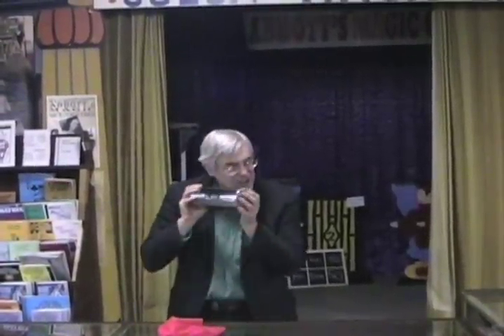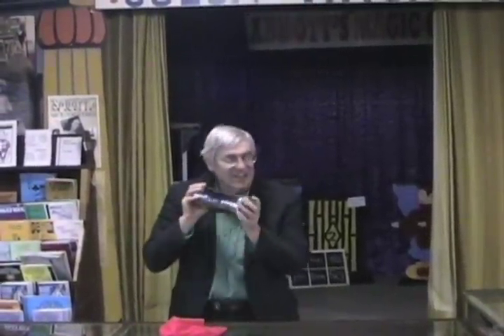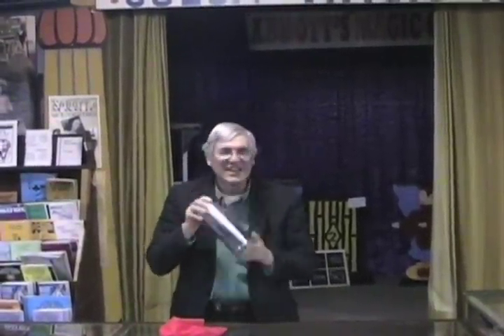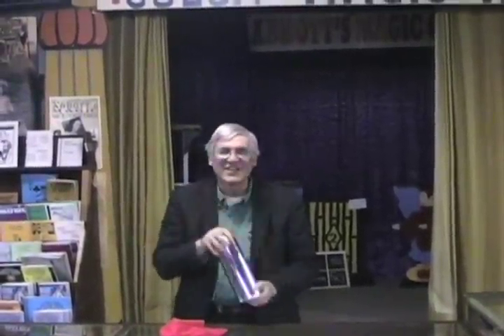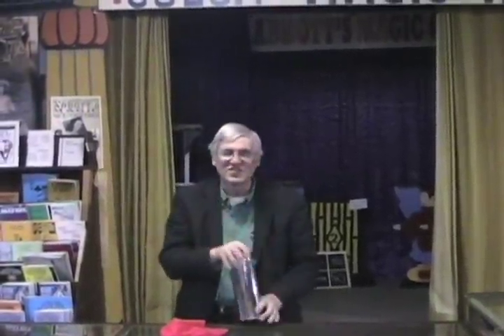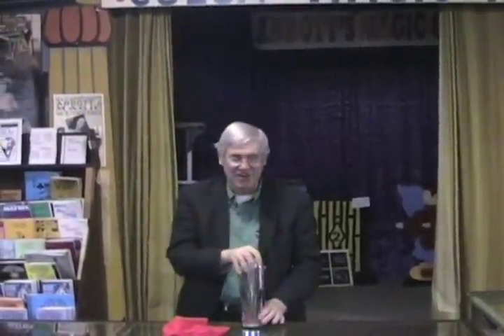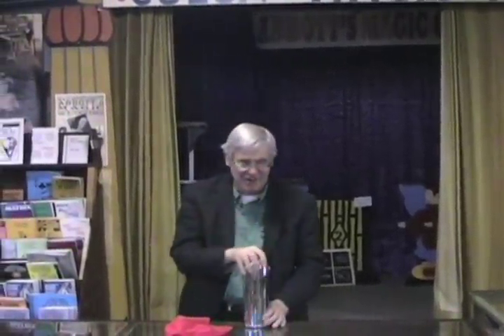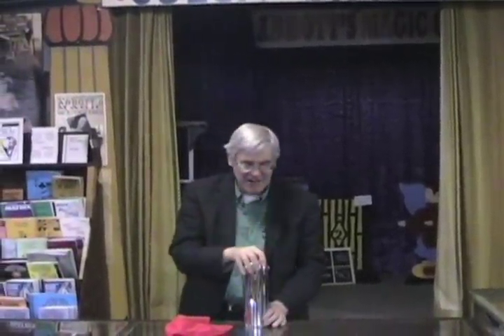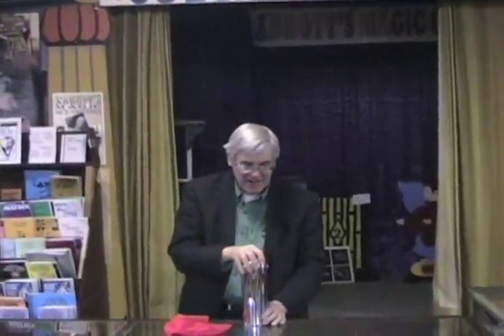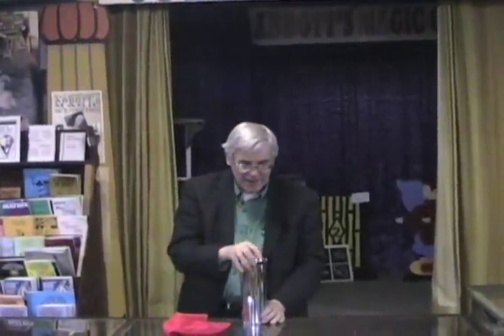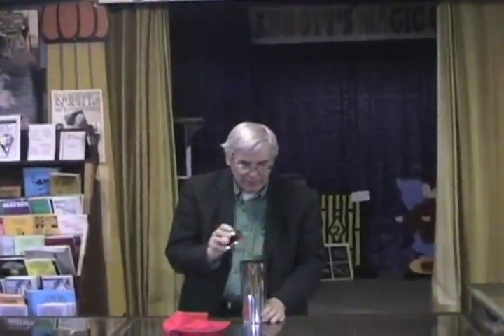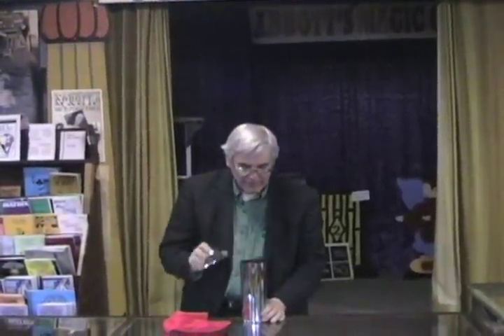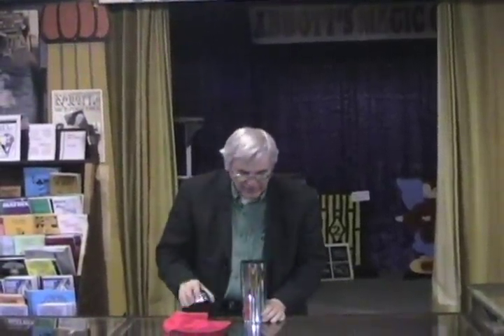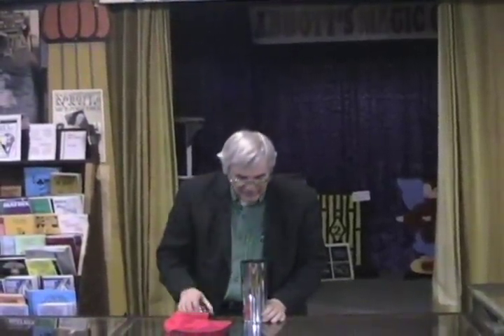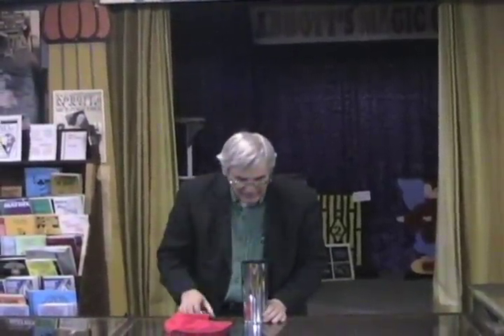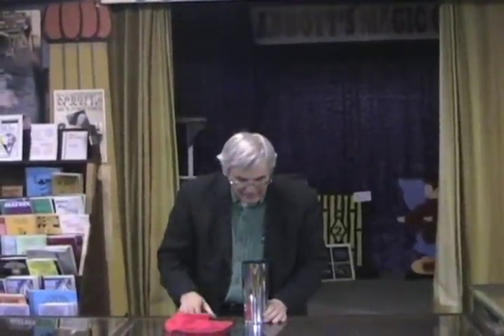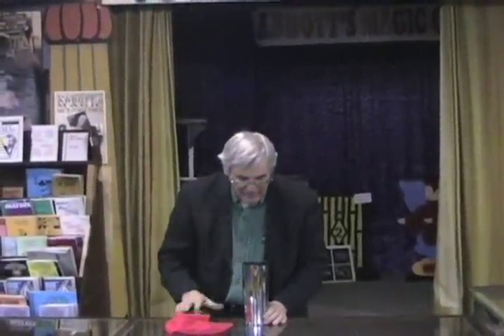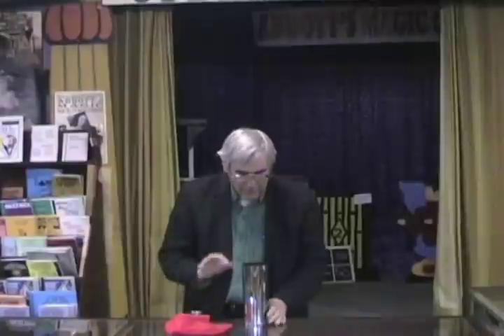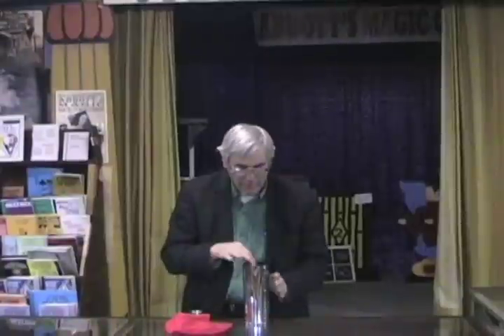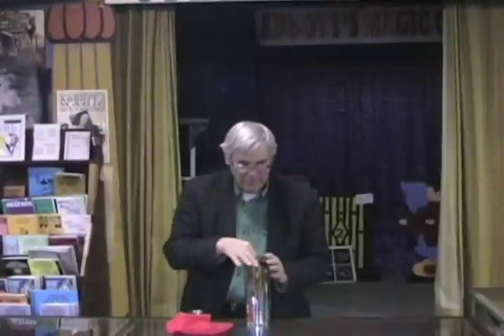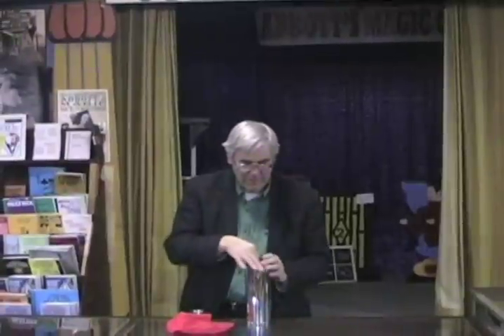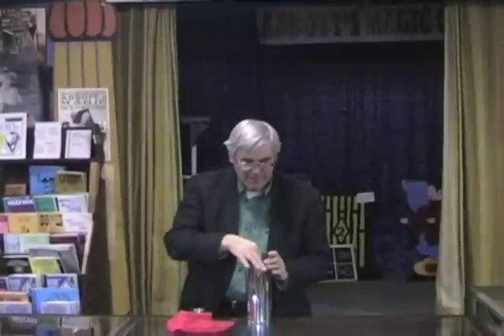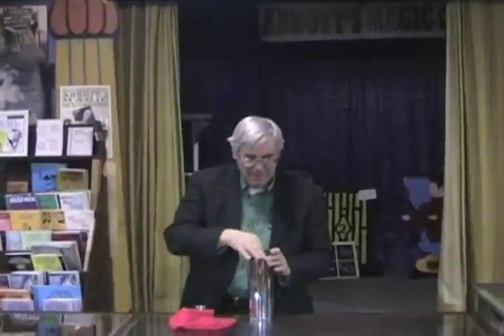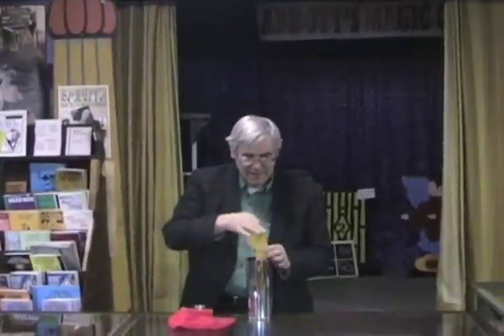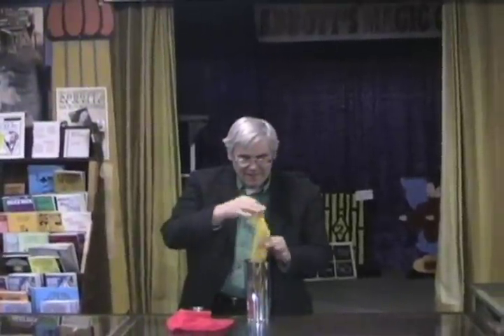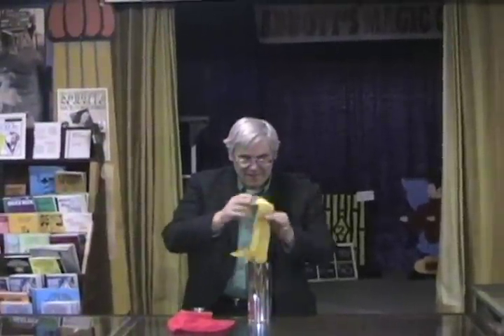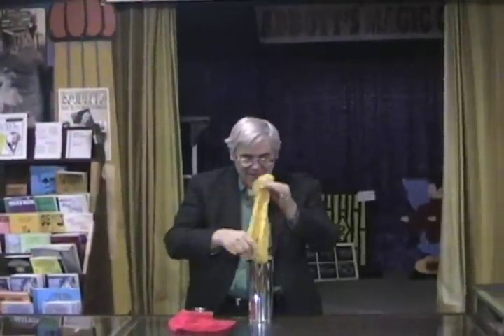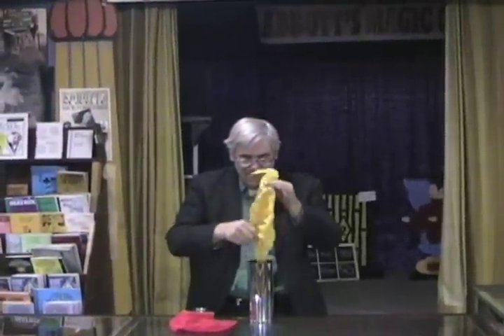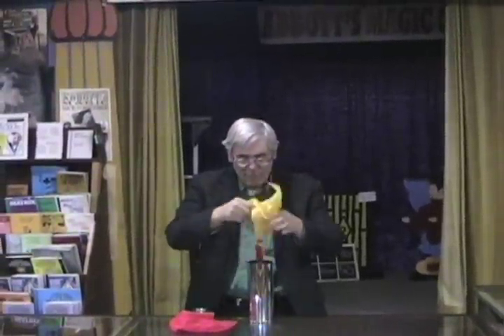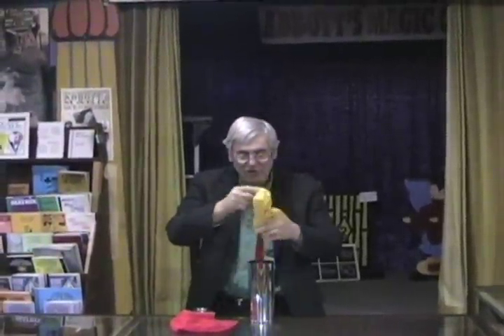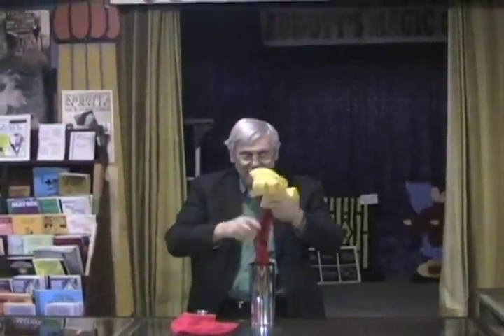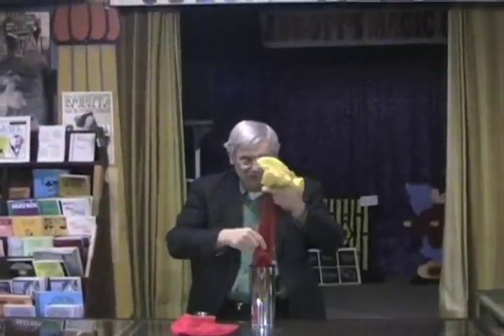Shaken, not stirred. Well, let's see. Whoa! More silks.